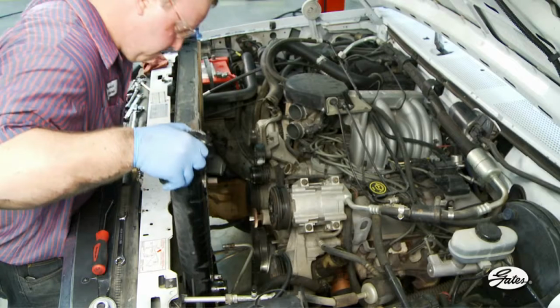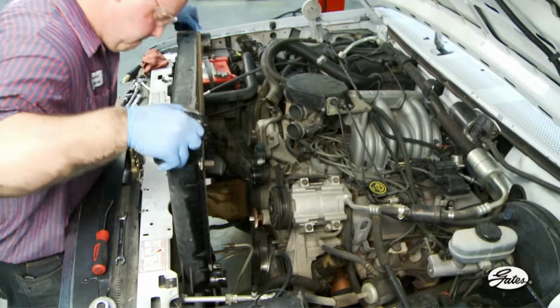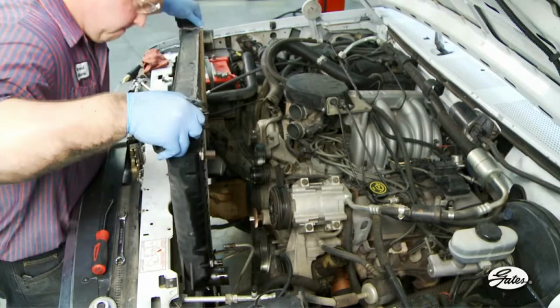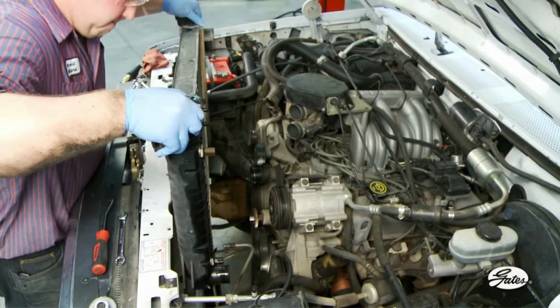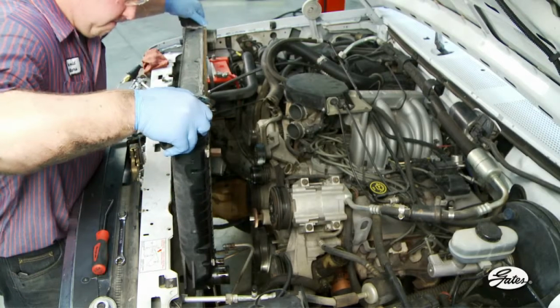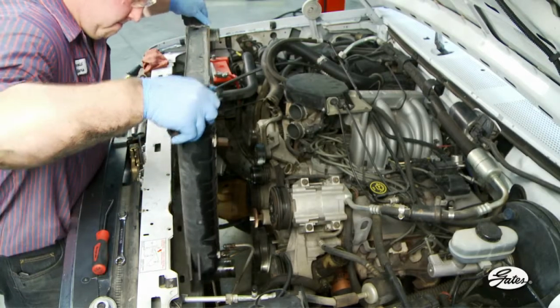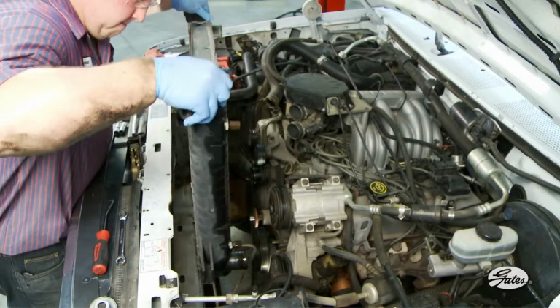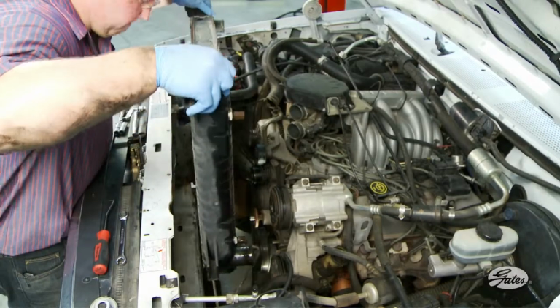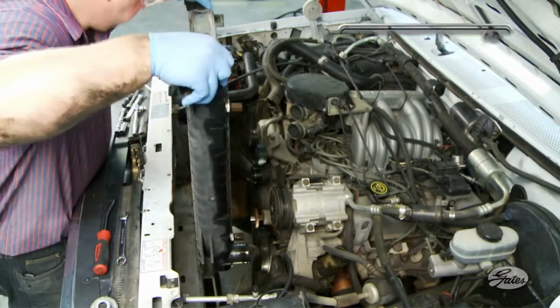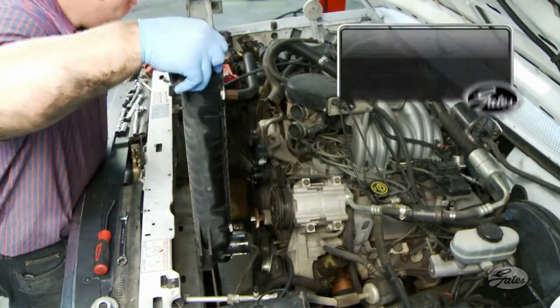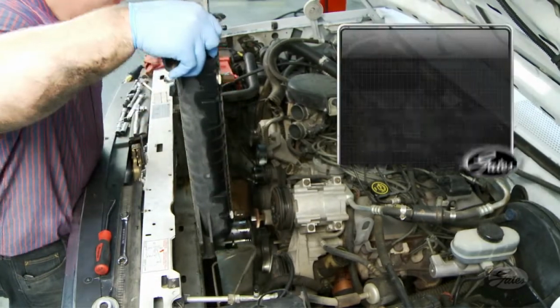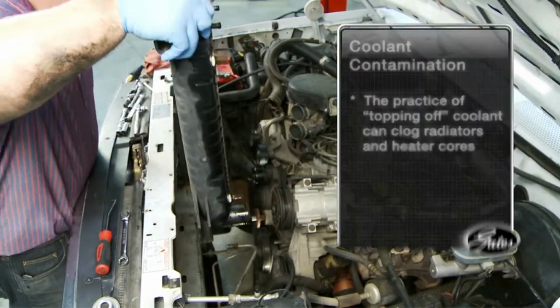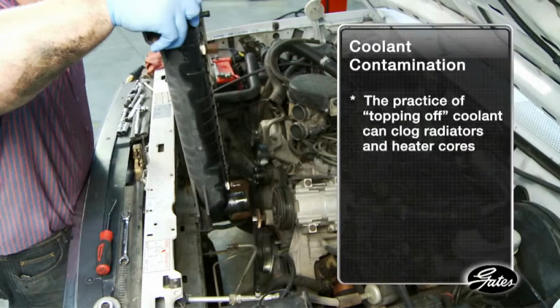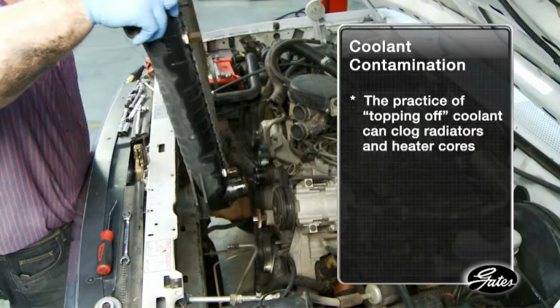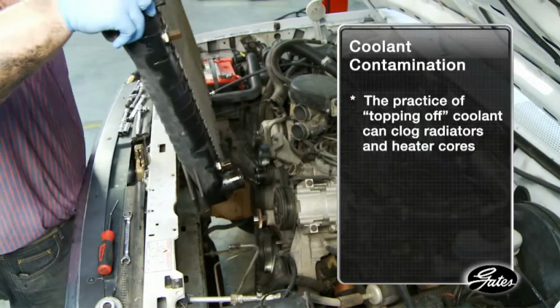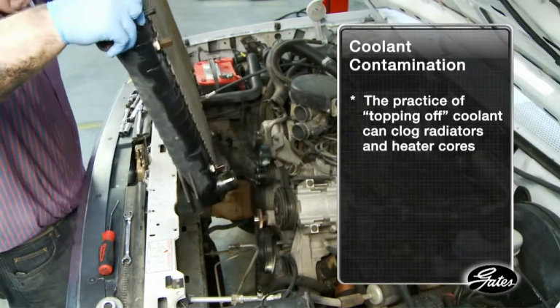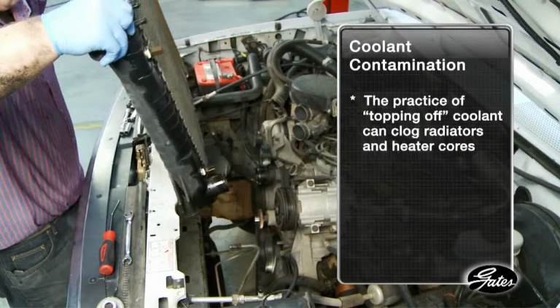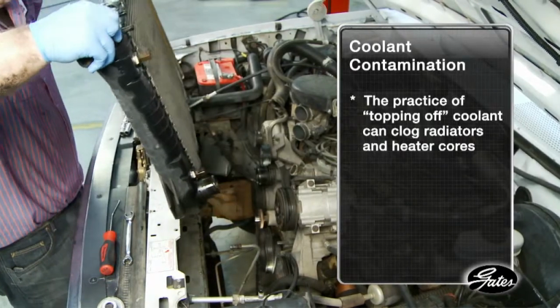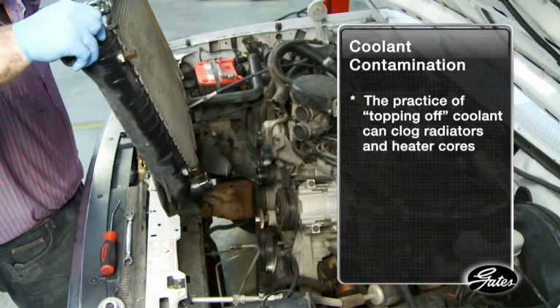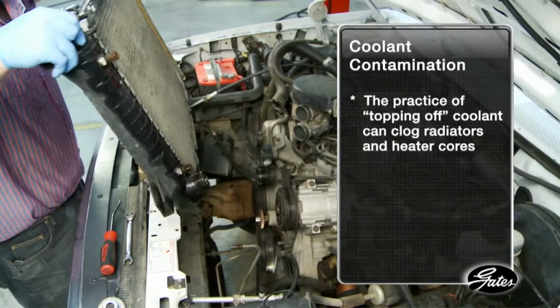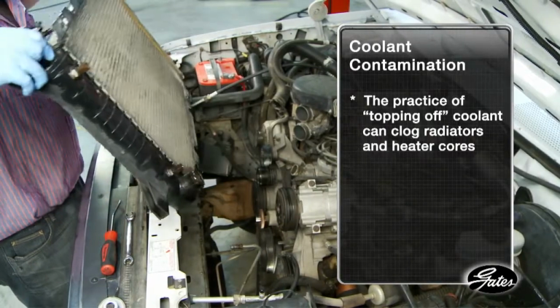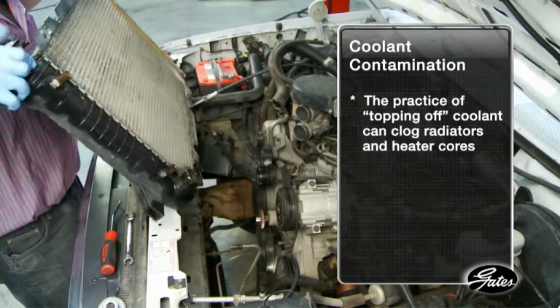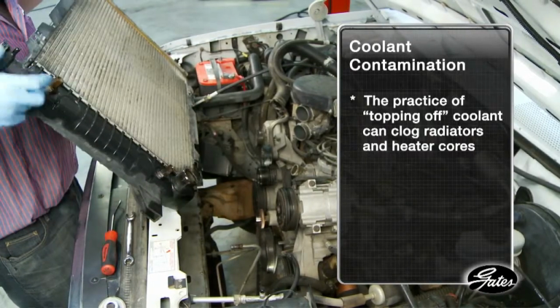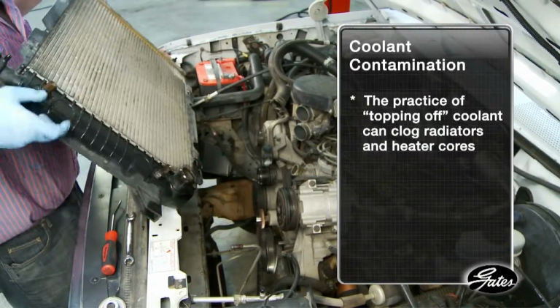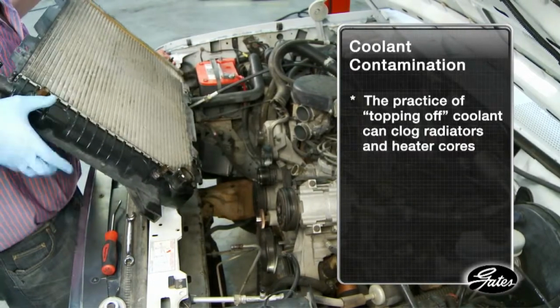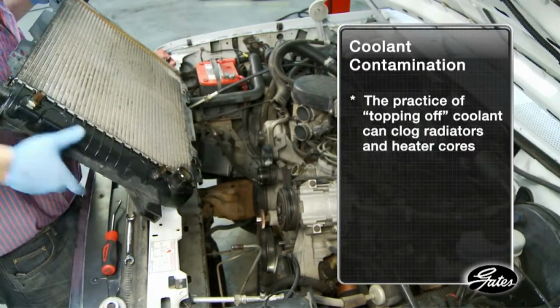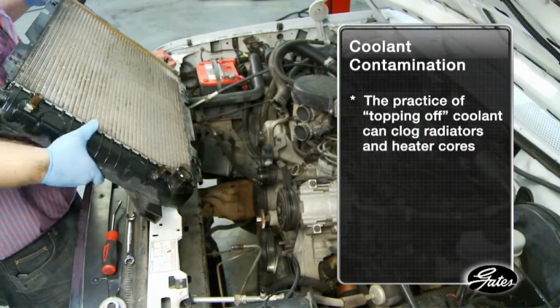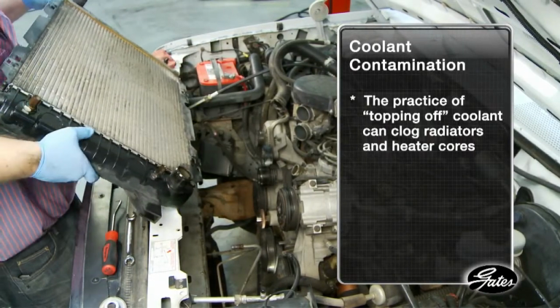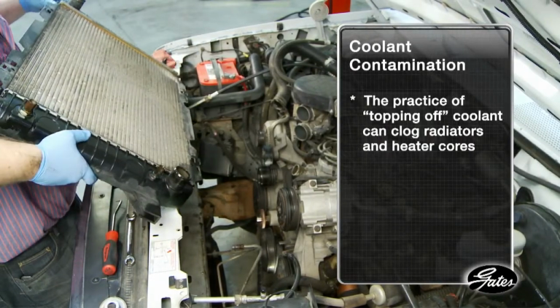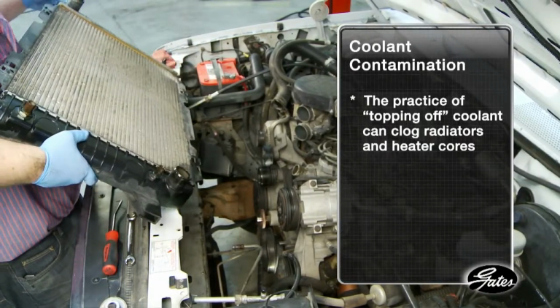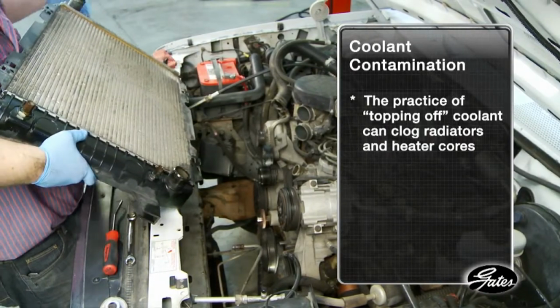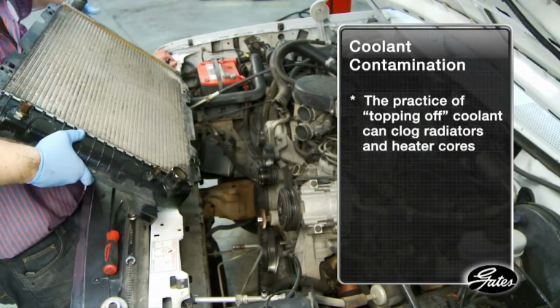Also, coolant contamination related to the practice of topping off can clog radiators and heater cores.